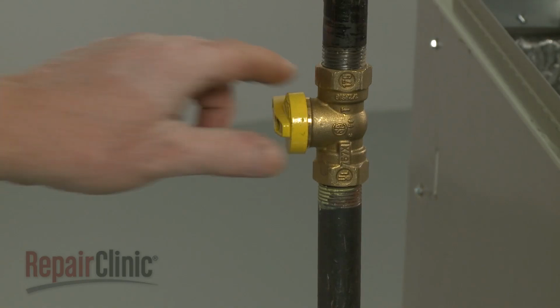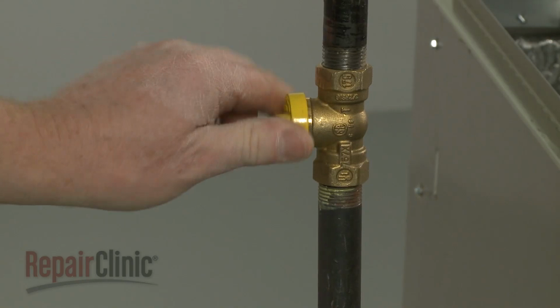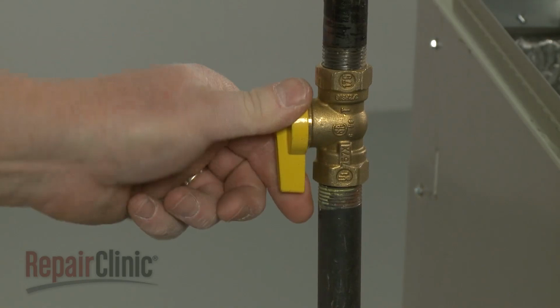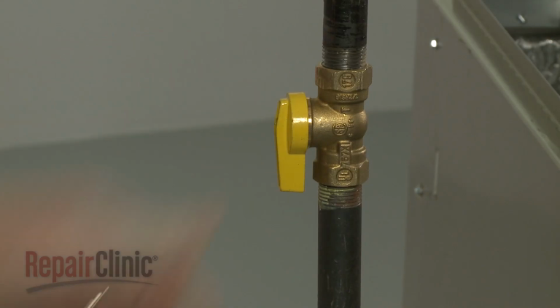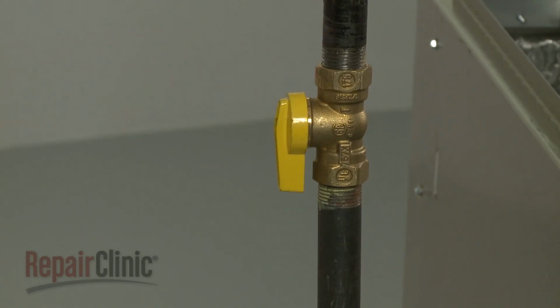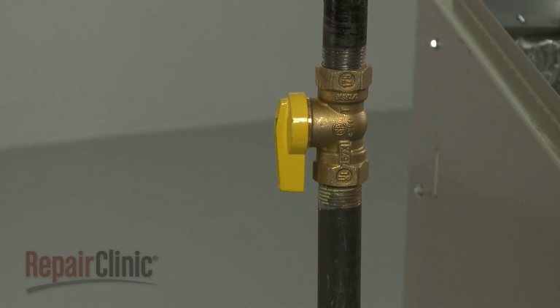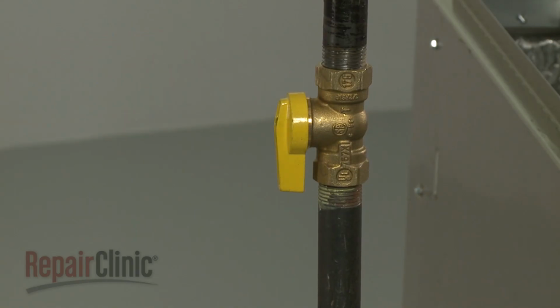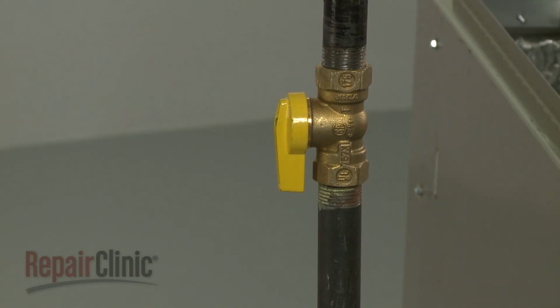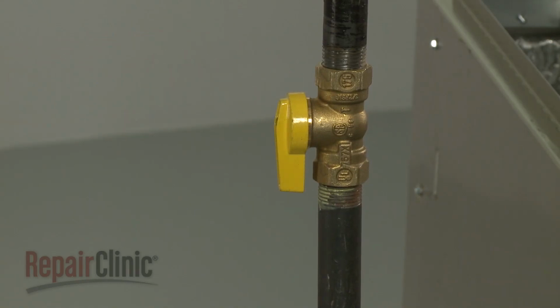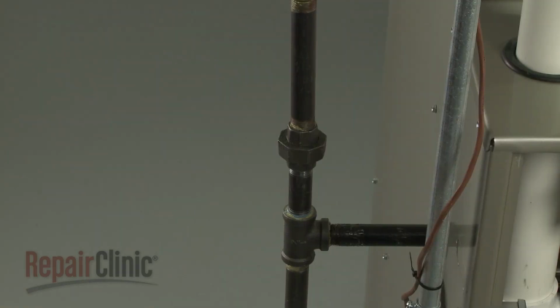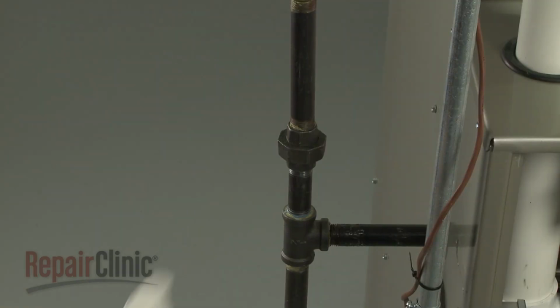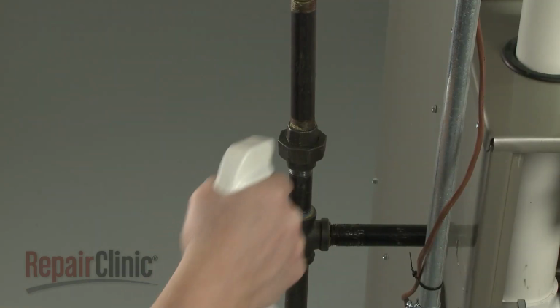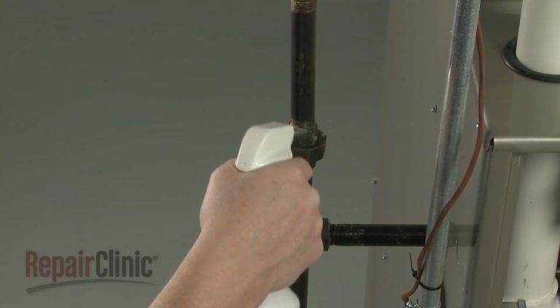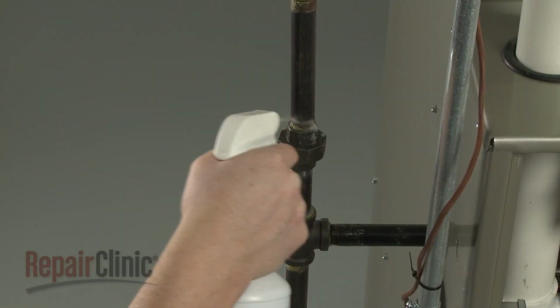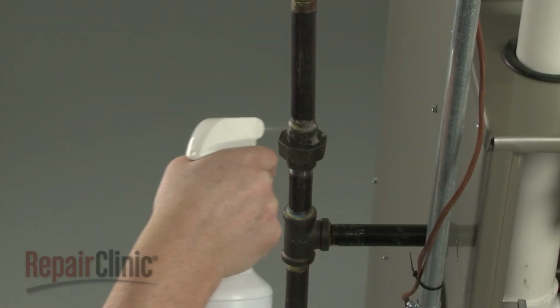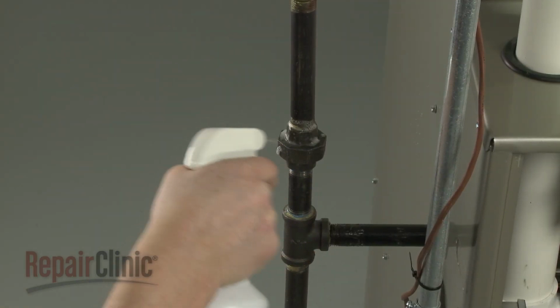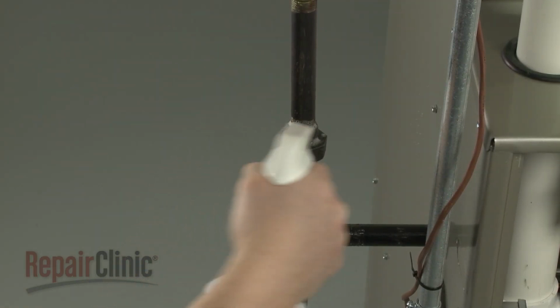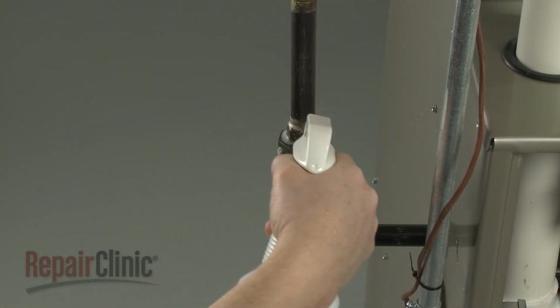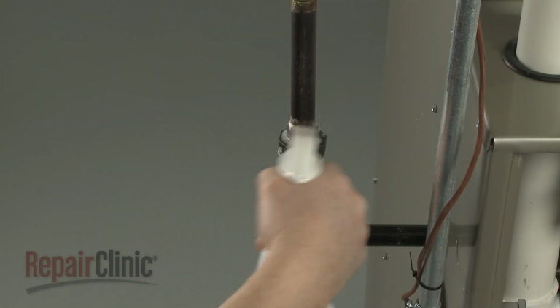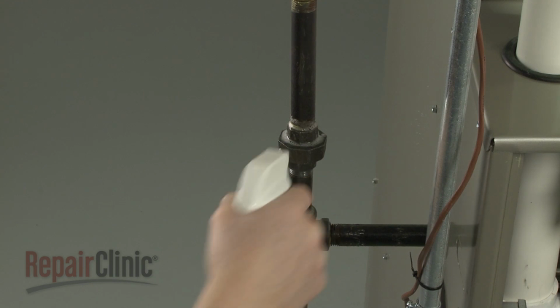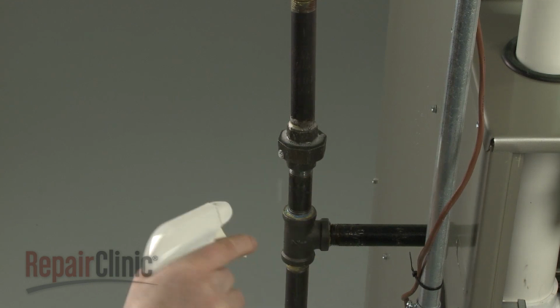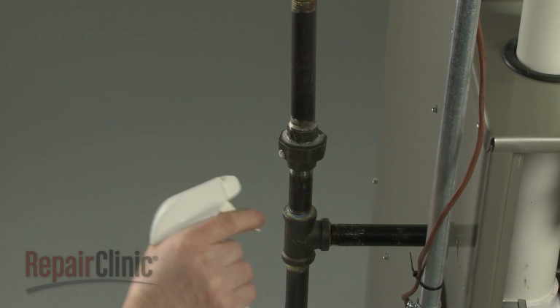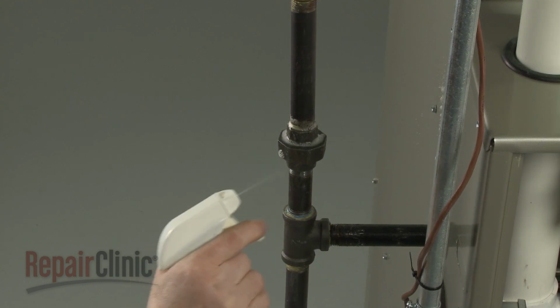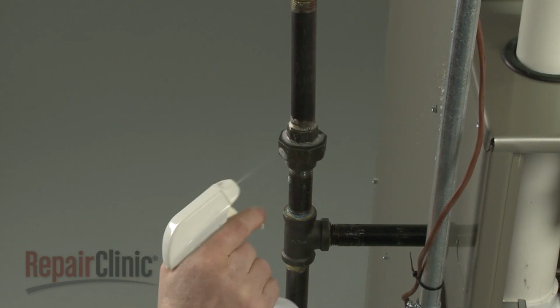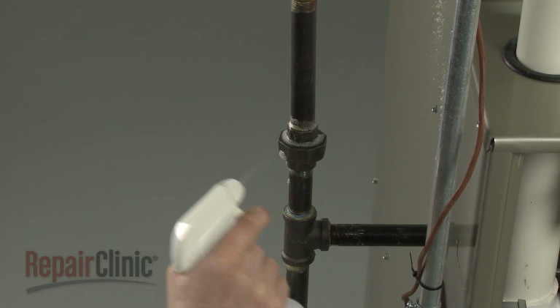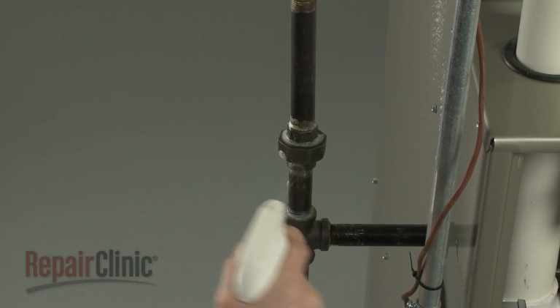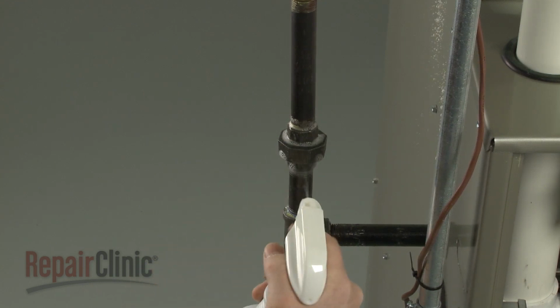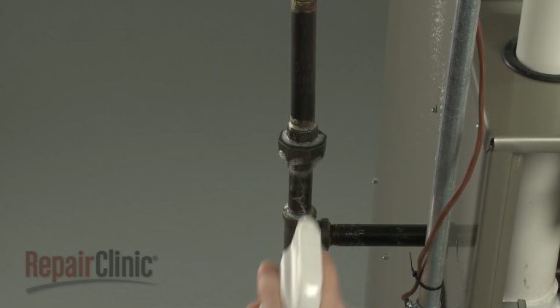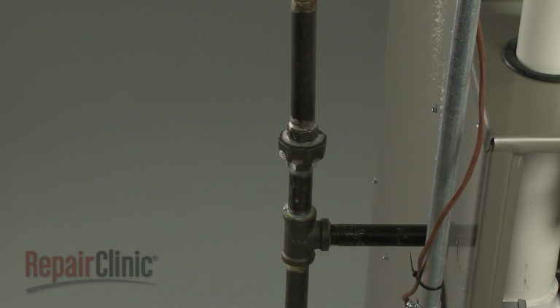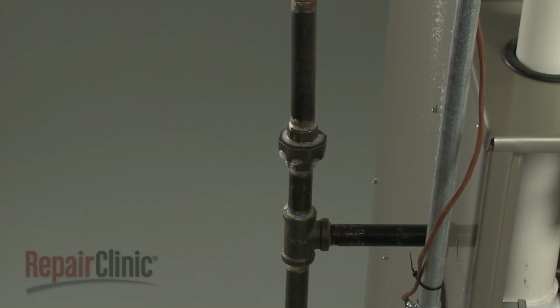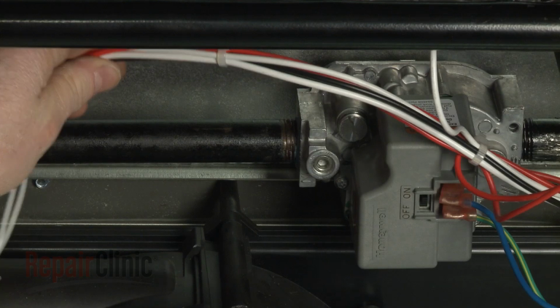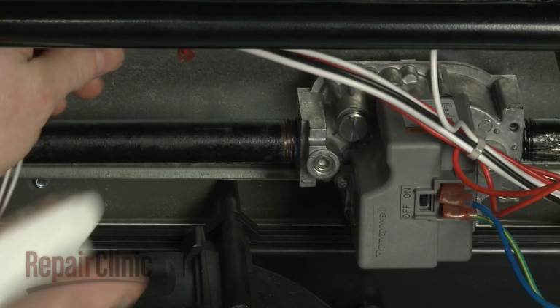Re-align the gas pipes and secure the union. Turn the gas supply back on, and apply a dish soap and water solution to the pipe connections to verify there are no gas leaks.